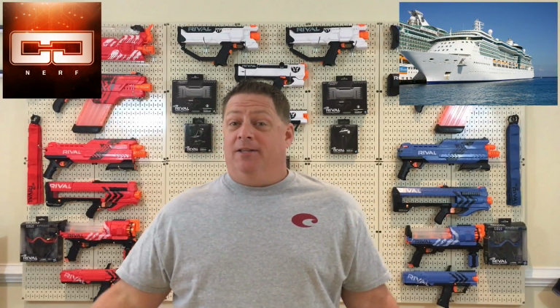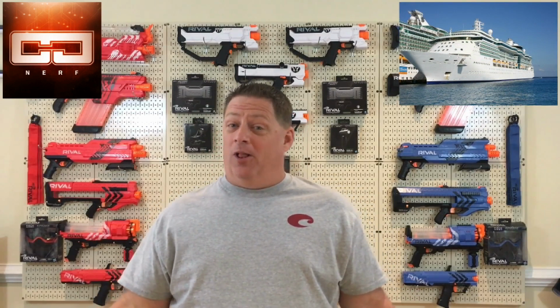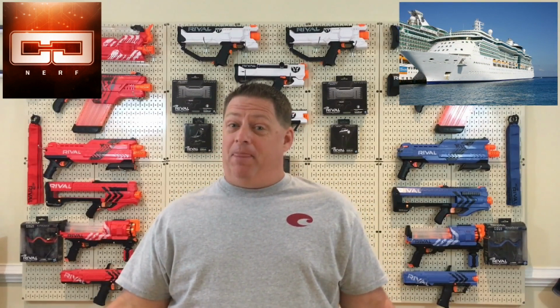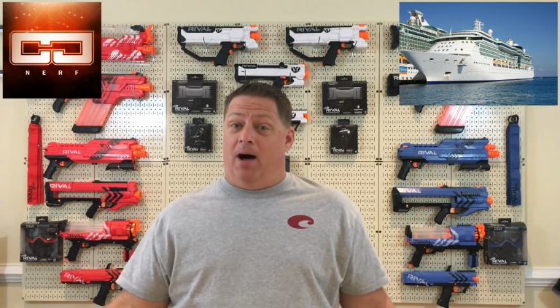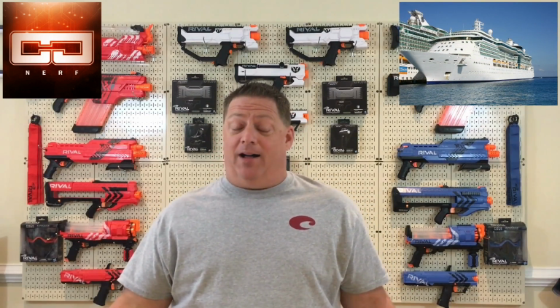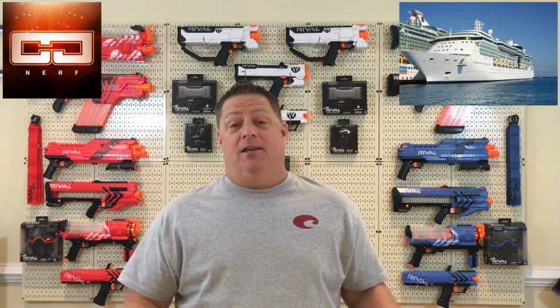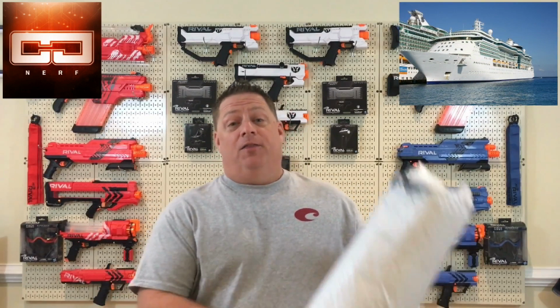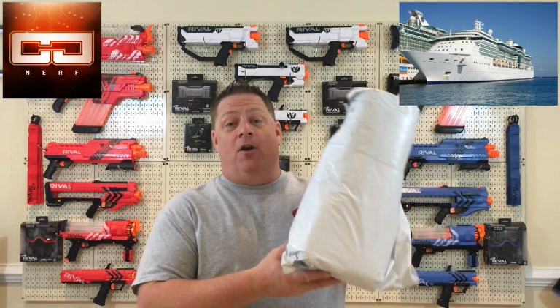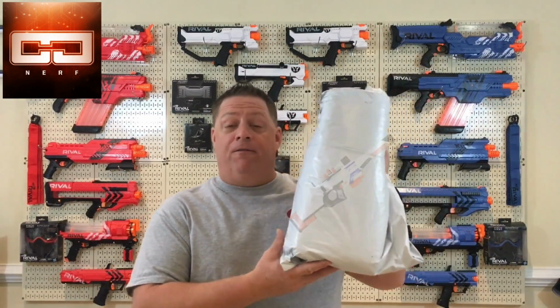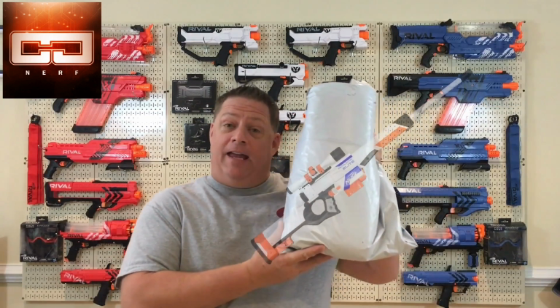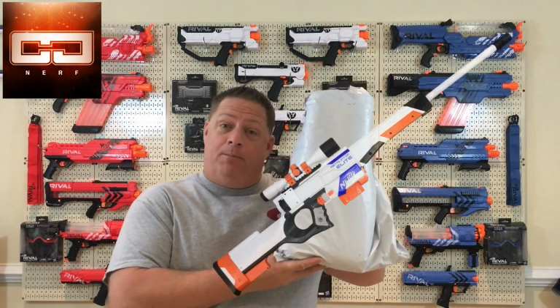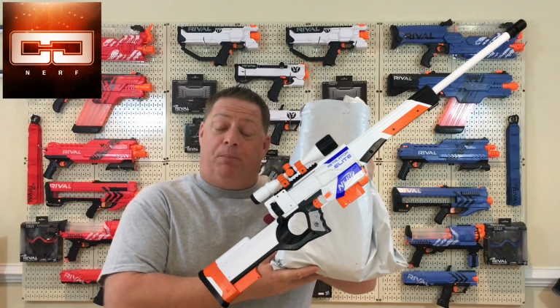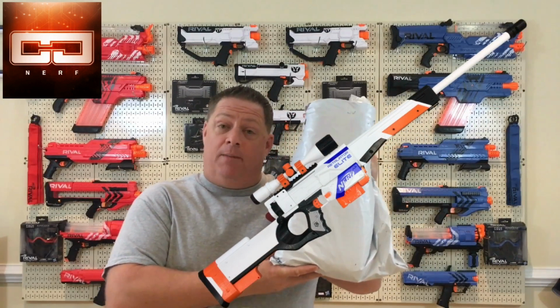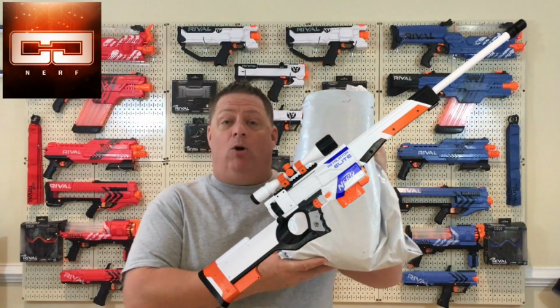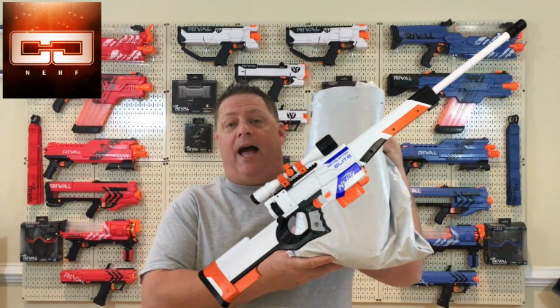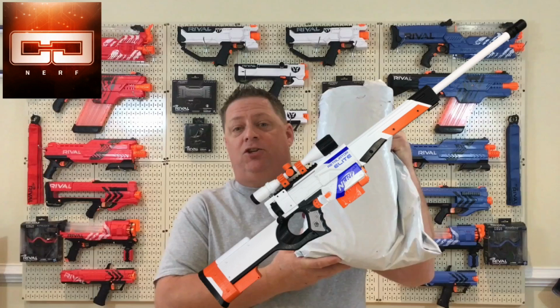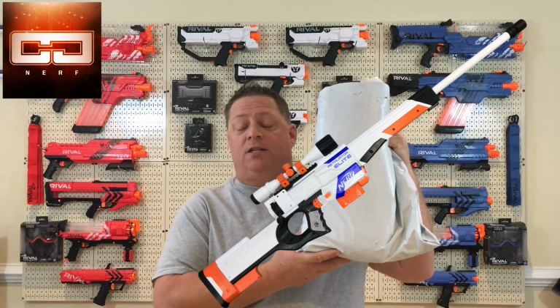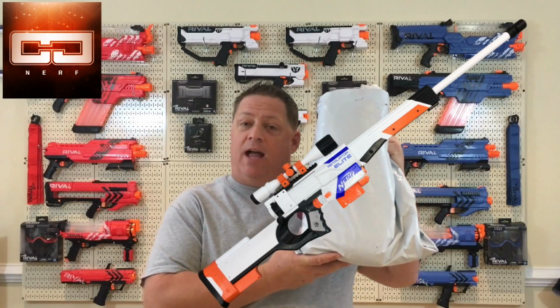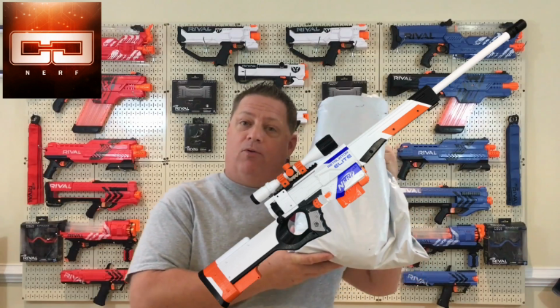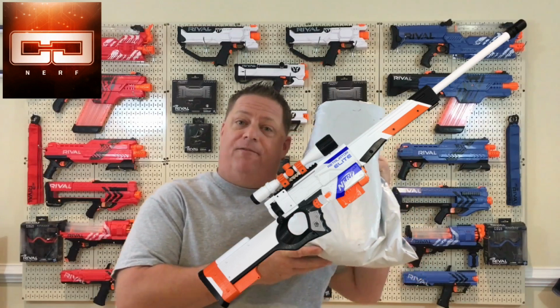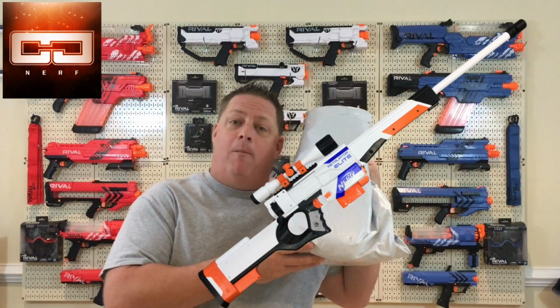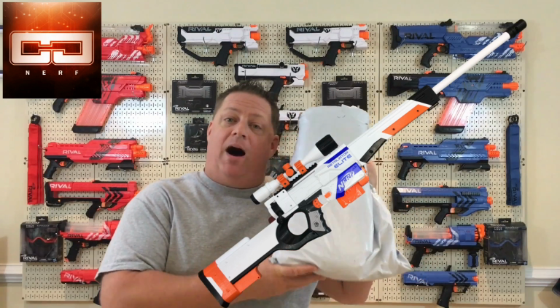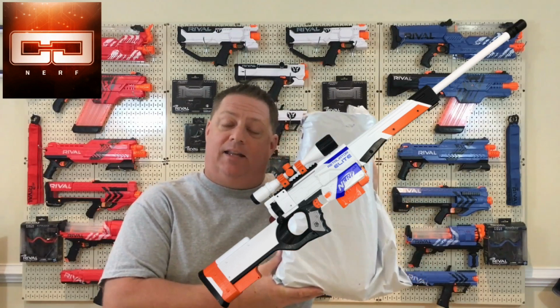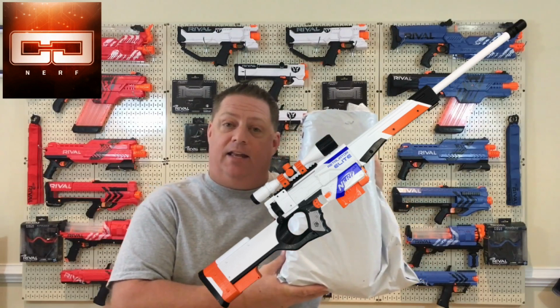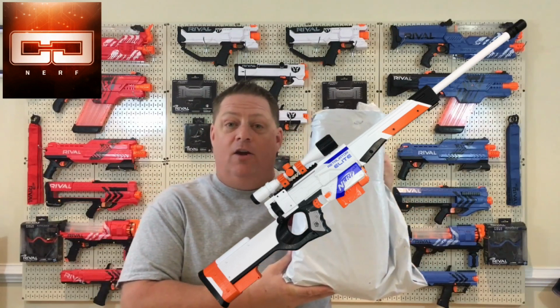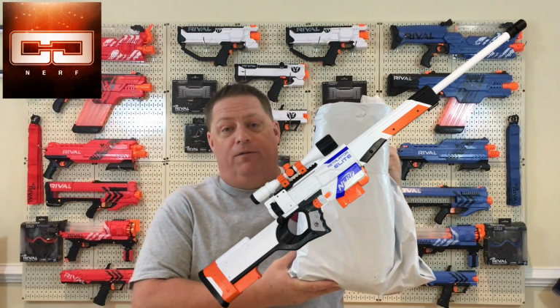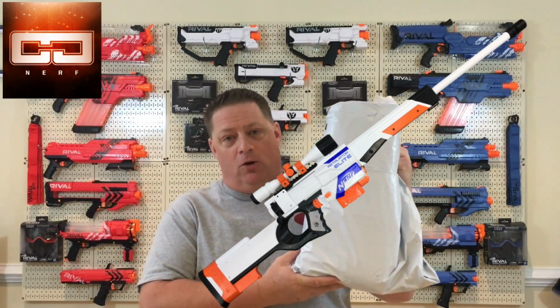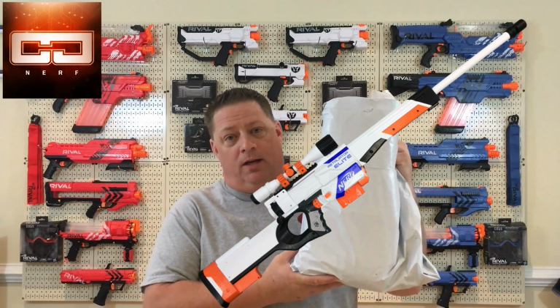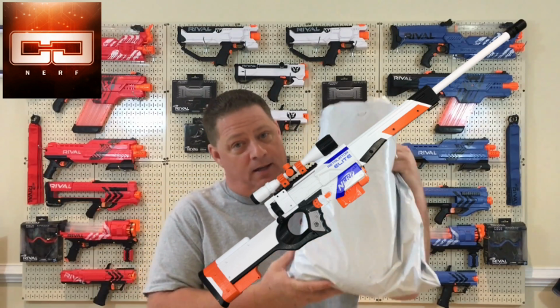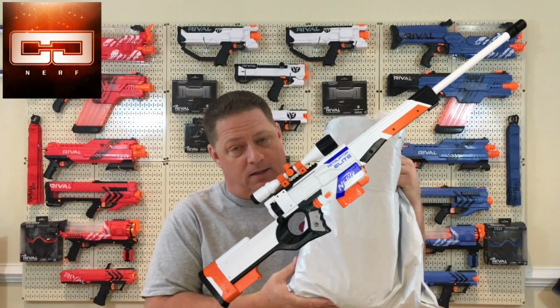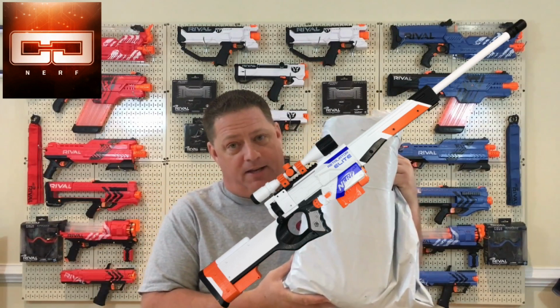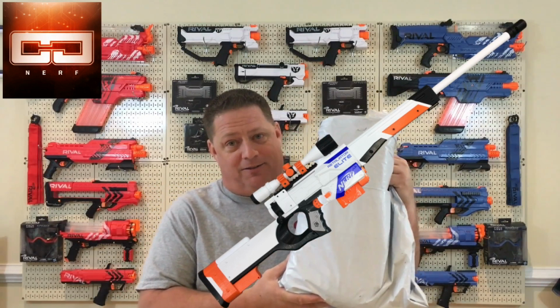Today it's all about the mods — the Nerf AWP Bolt Action Sniper Wipe Mod Kit Review and Installation.